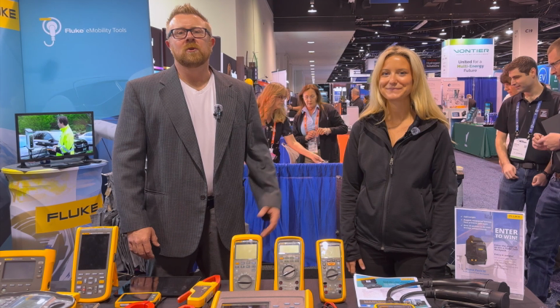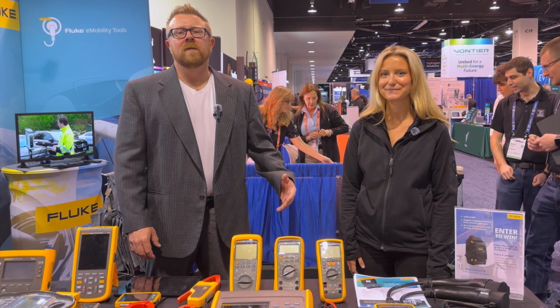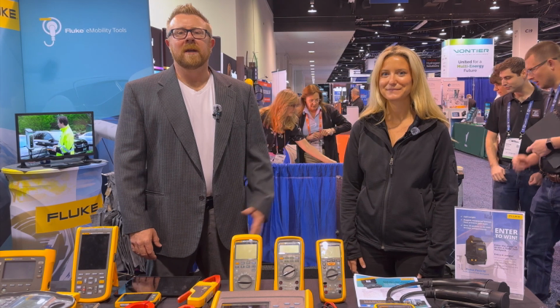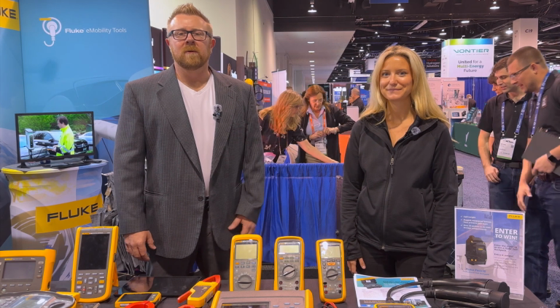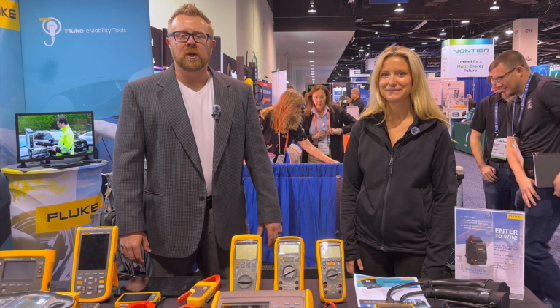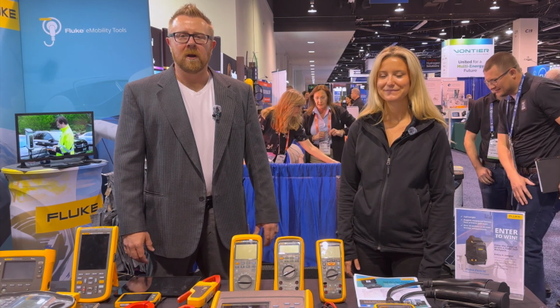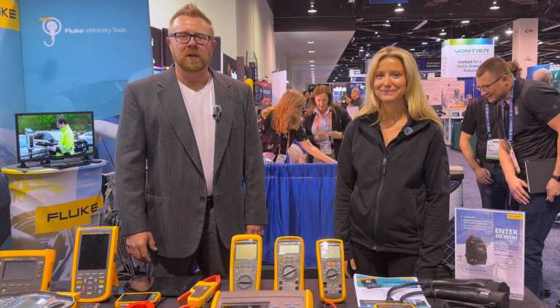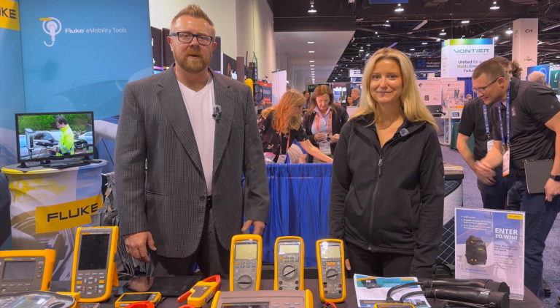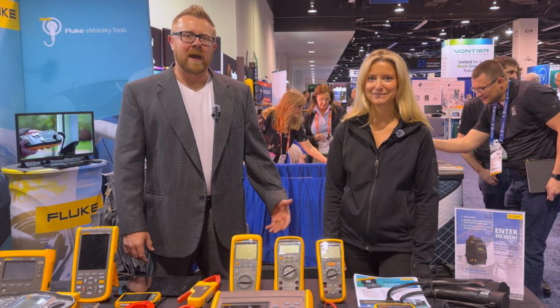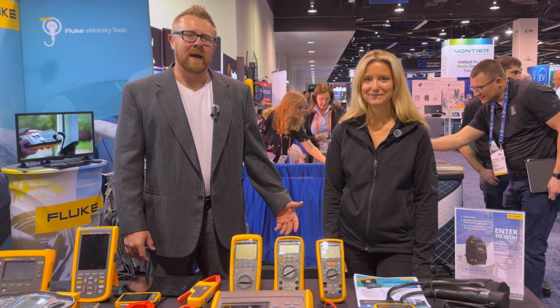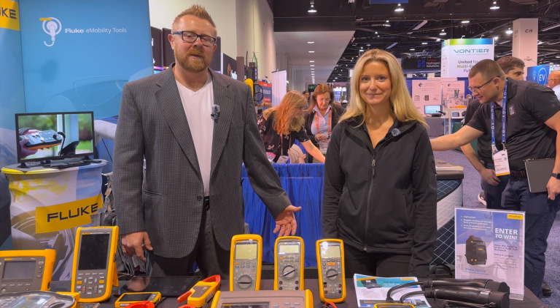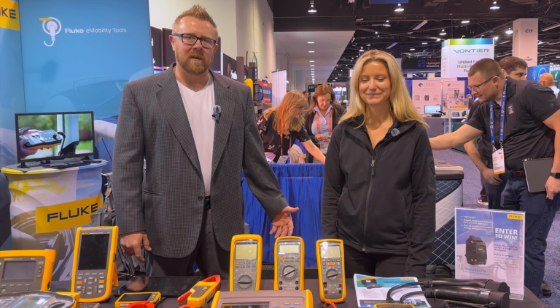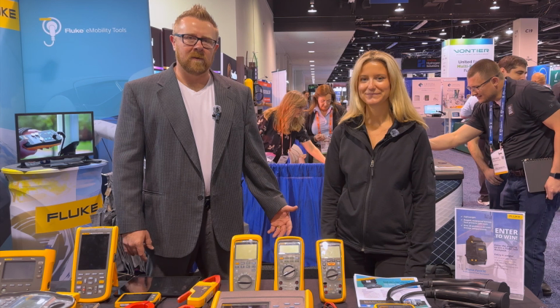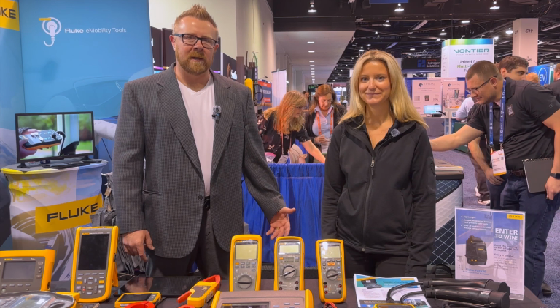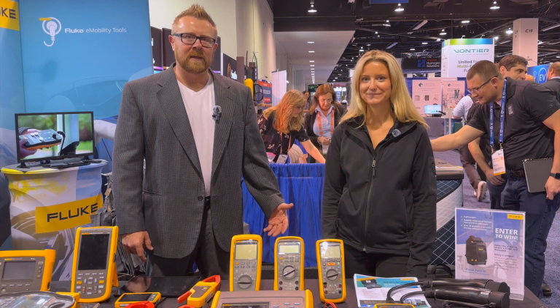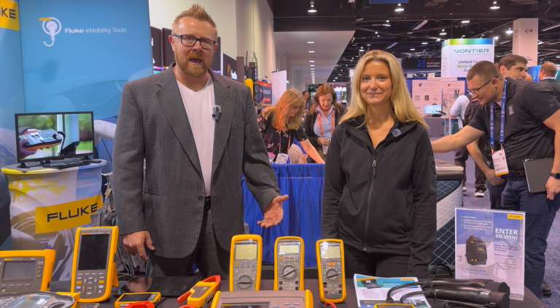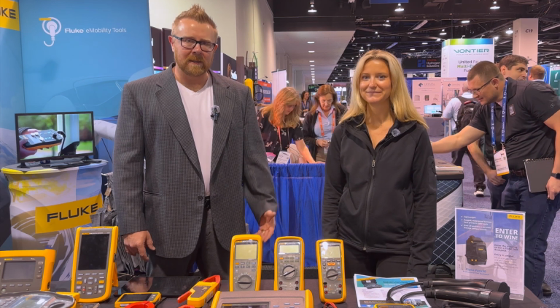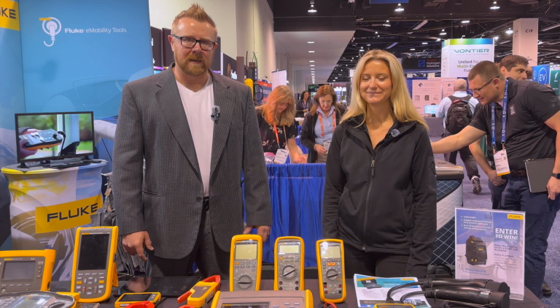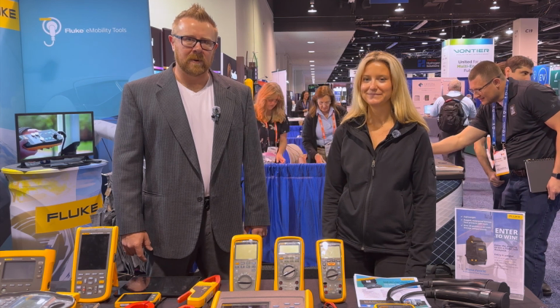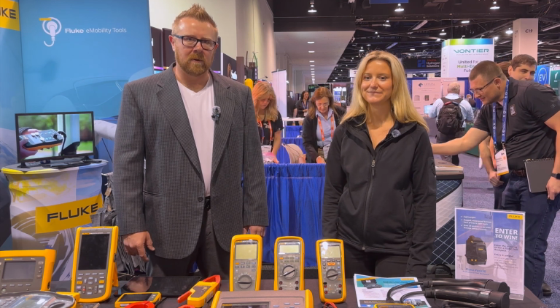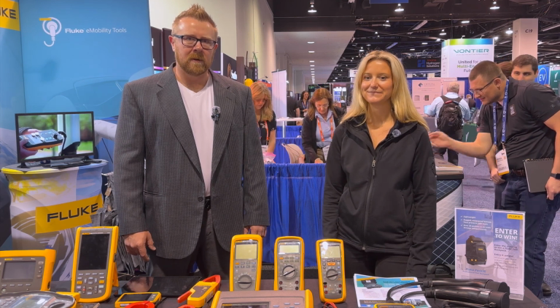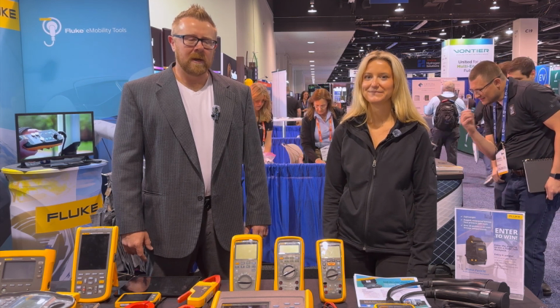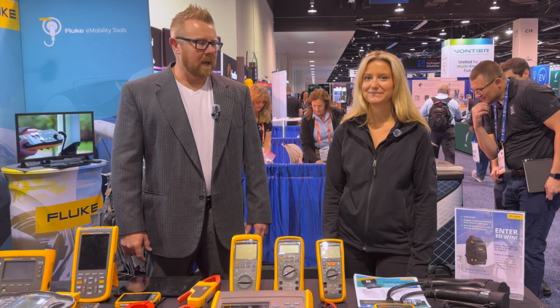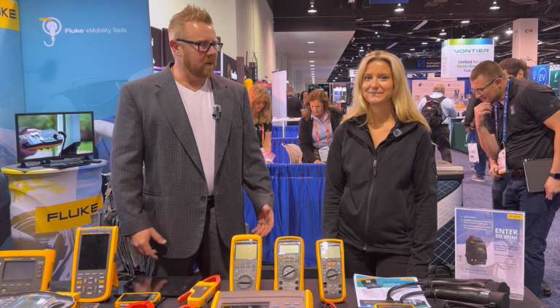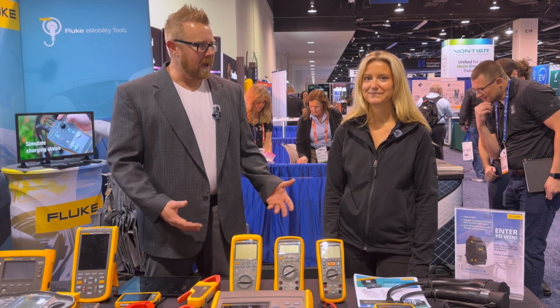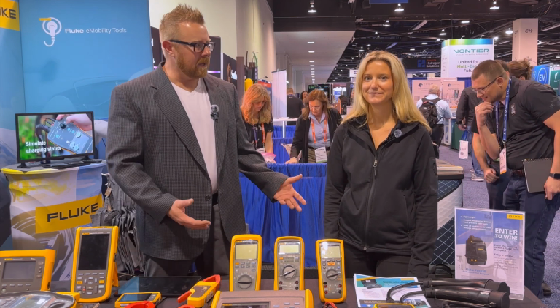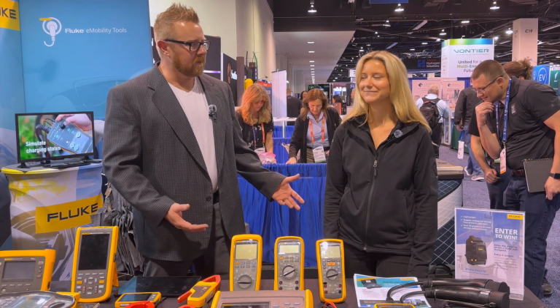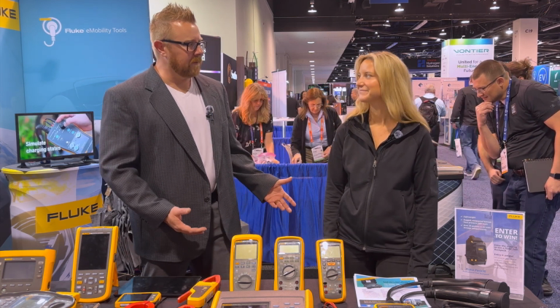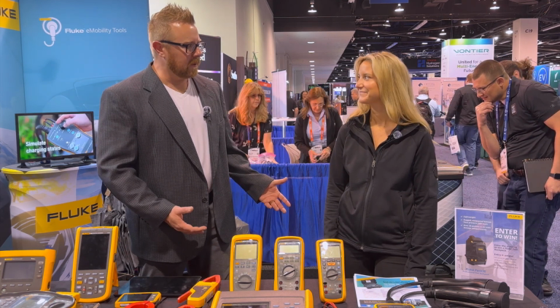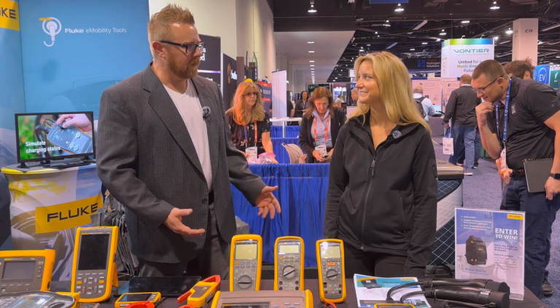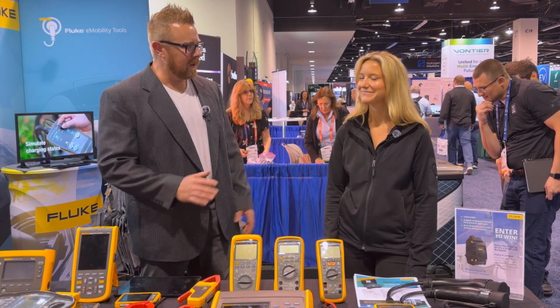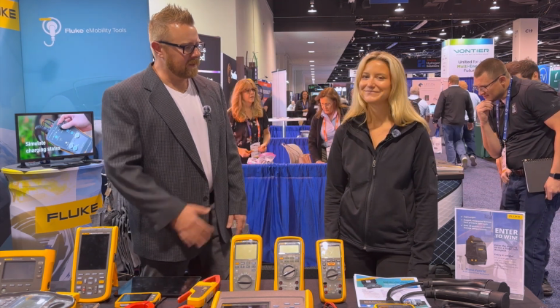I'm Joel Franke with Charge, and I'm here in Anaheim, California at the ACT Expo, and I'm here with Alex from Fluke.